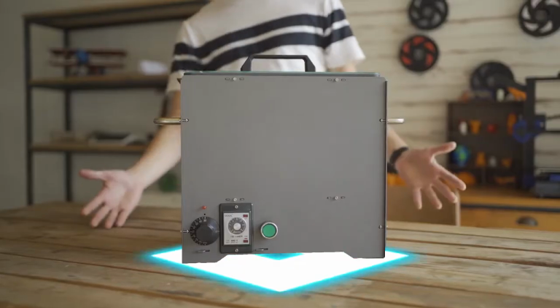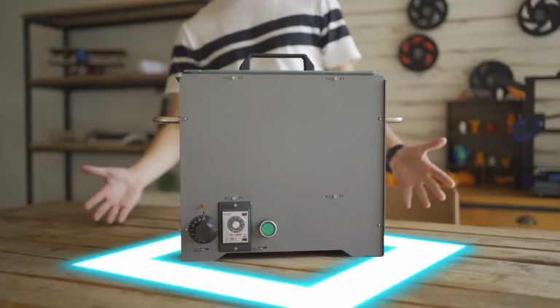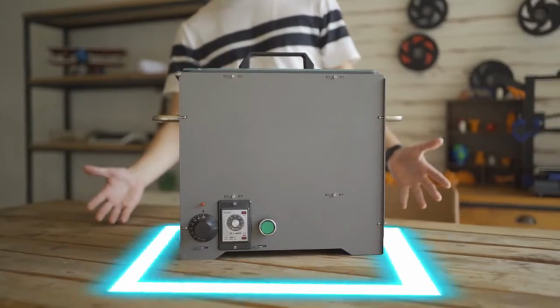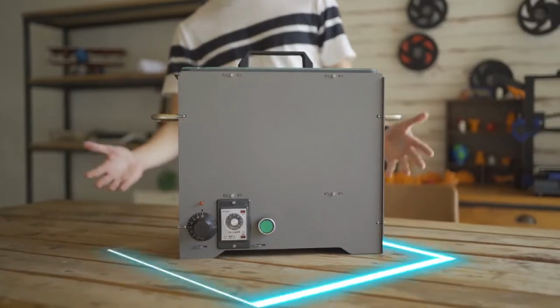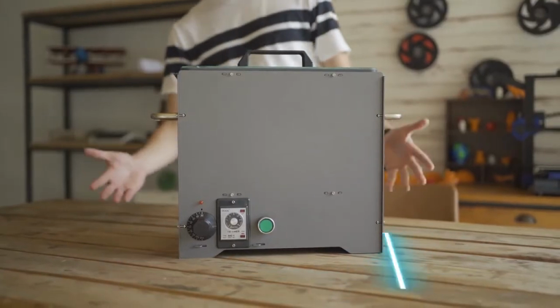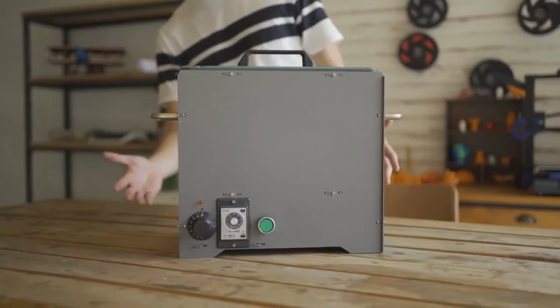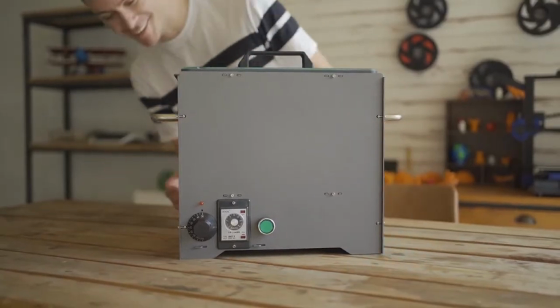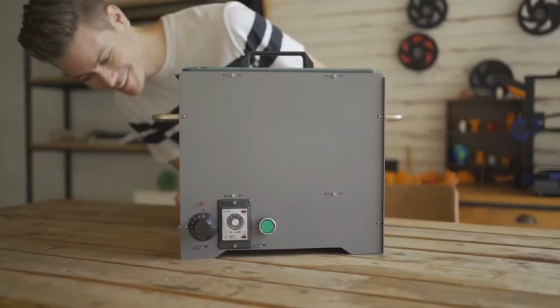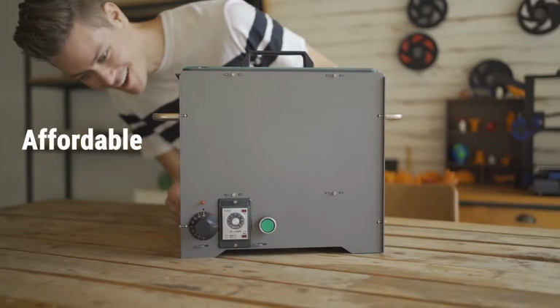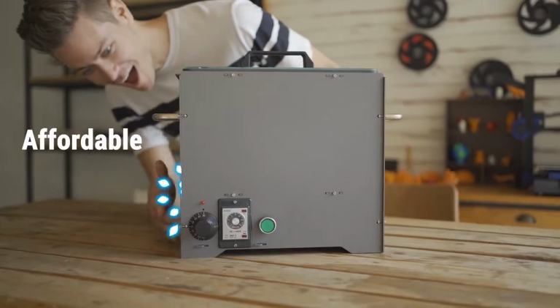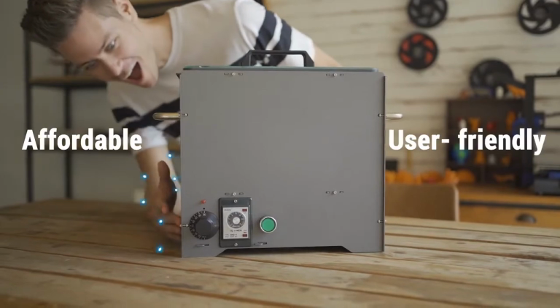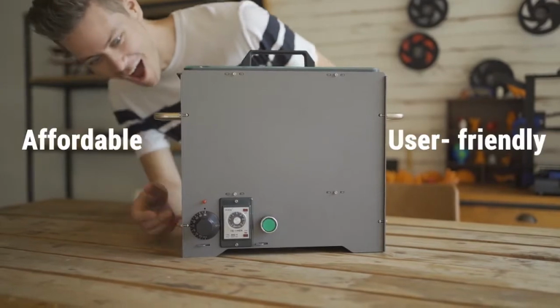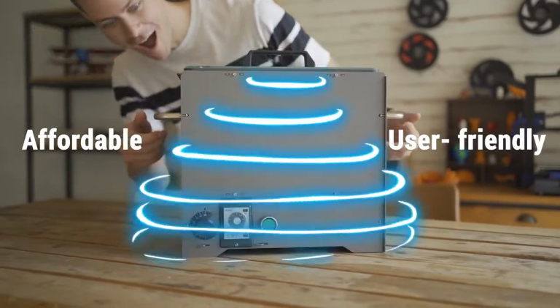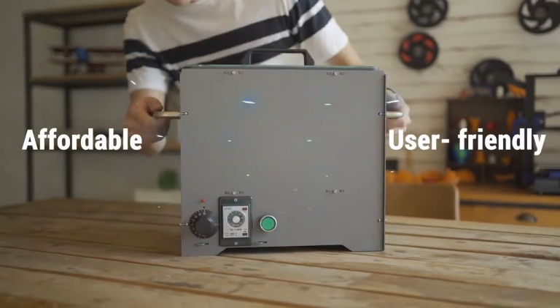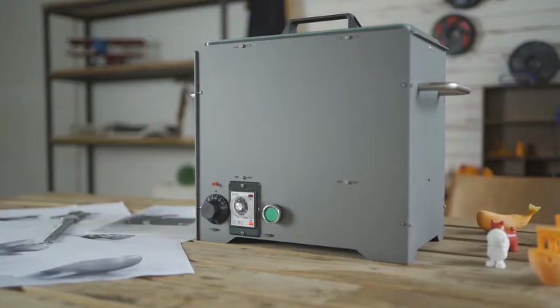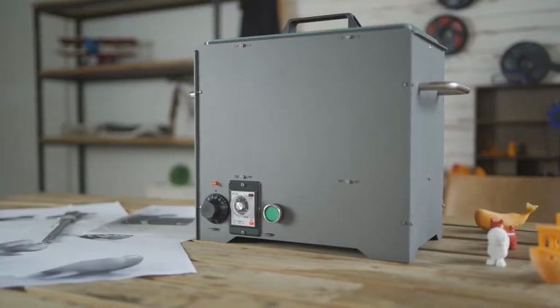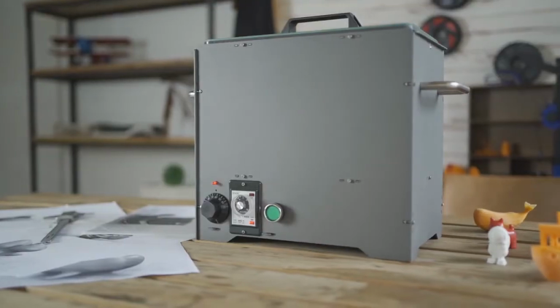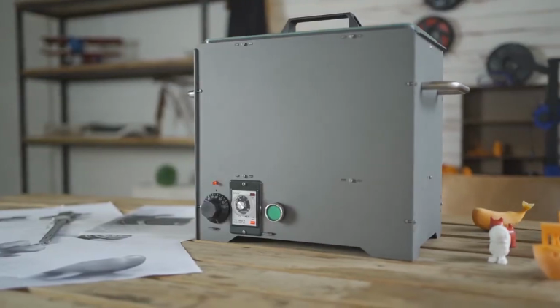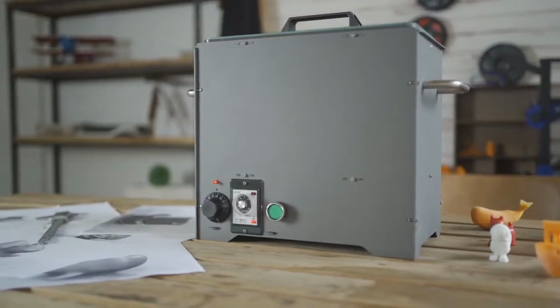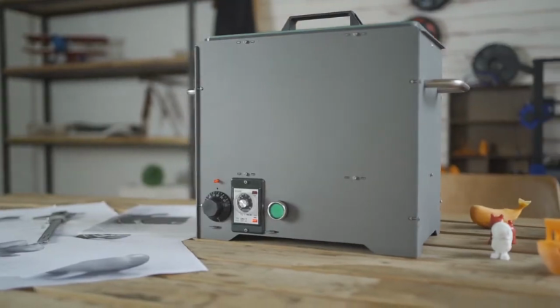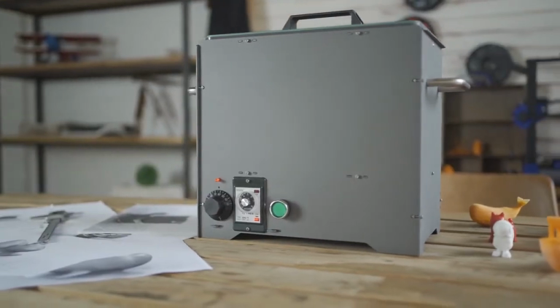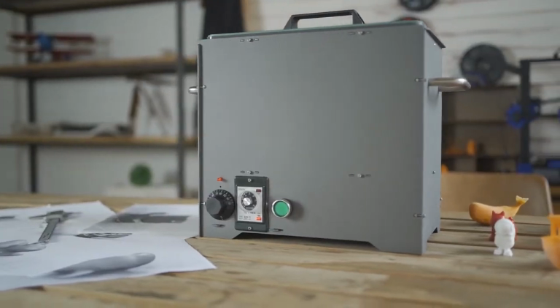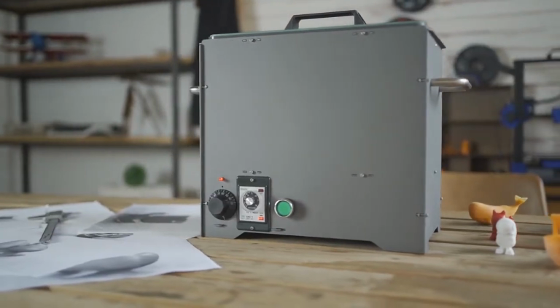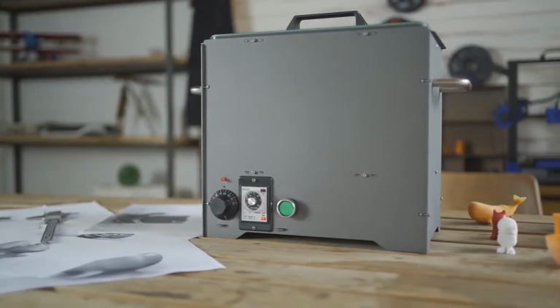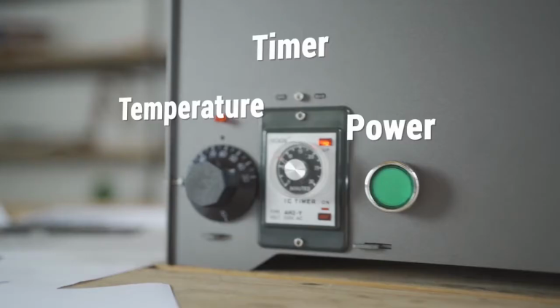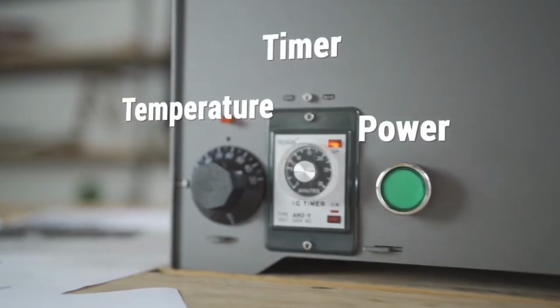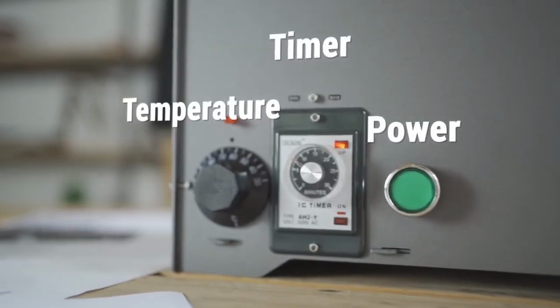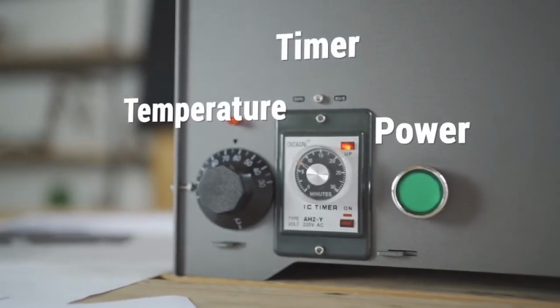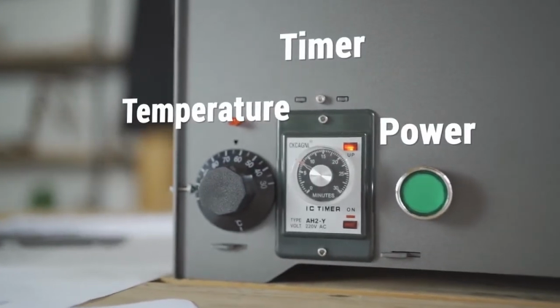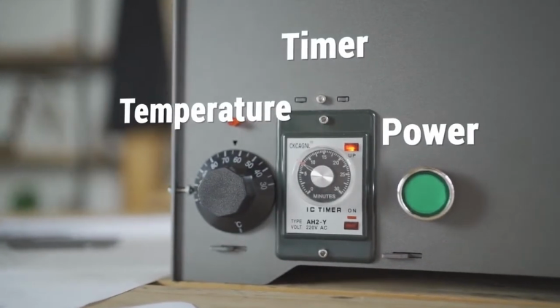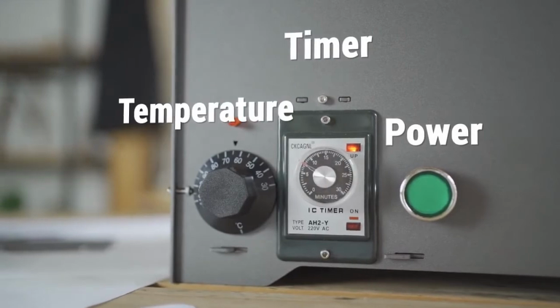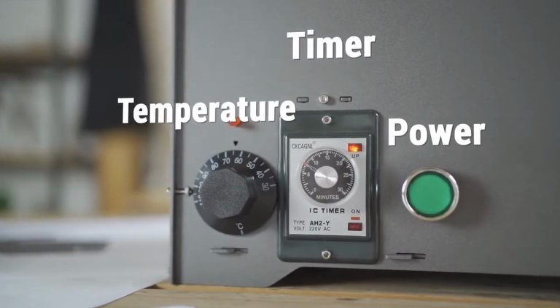PolySmoother is a user-friendly, affordable polishing tool. It has power, time, and temperature controls for ease of use.